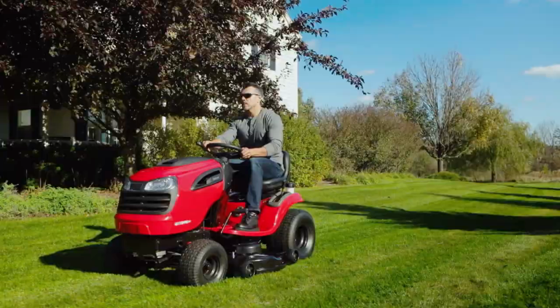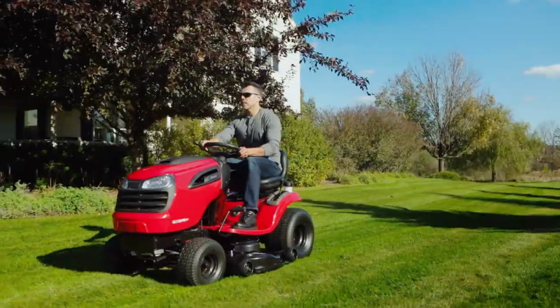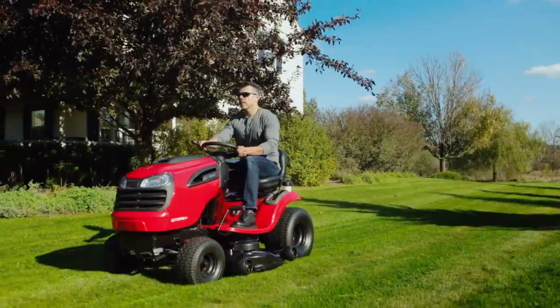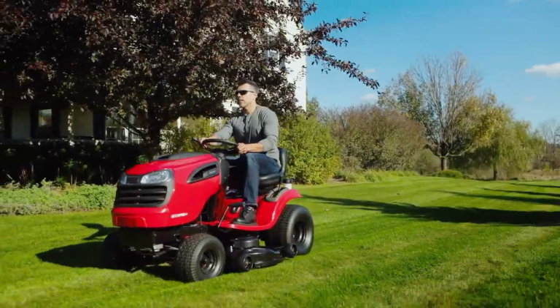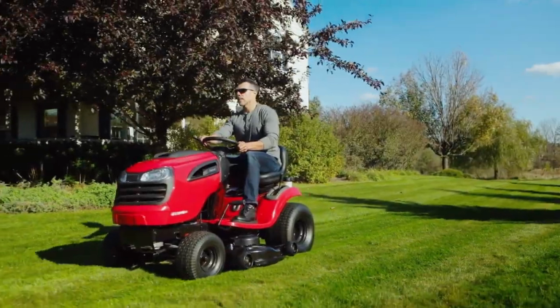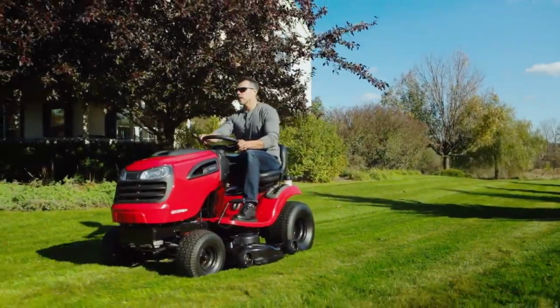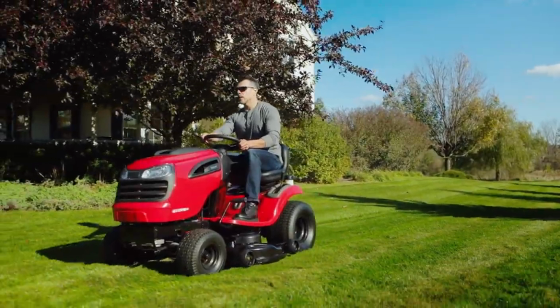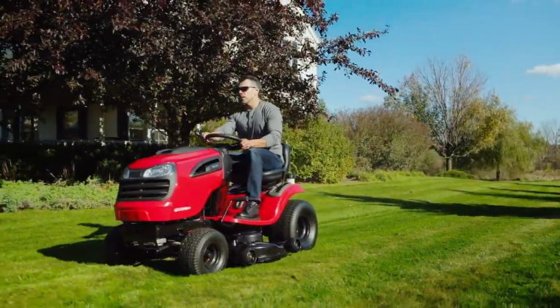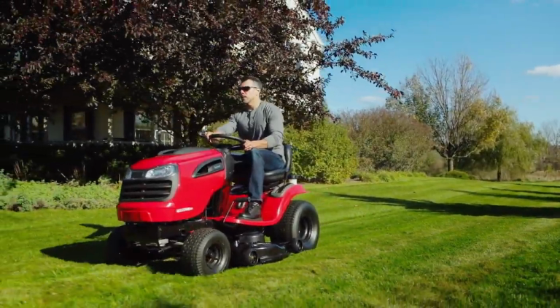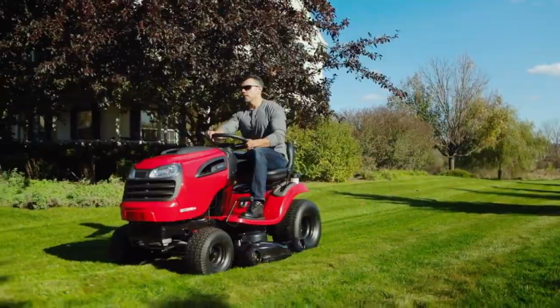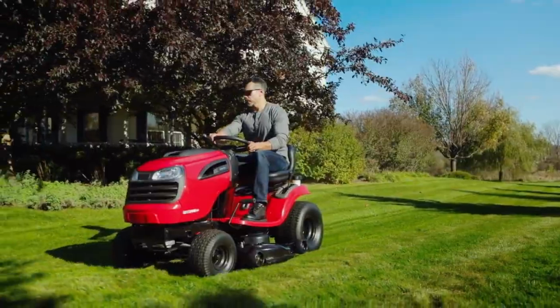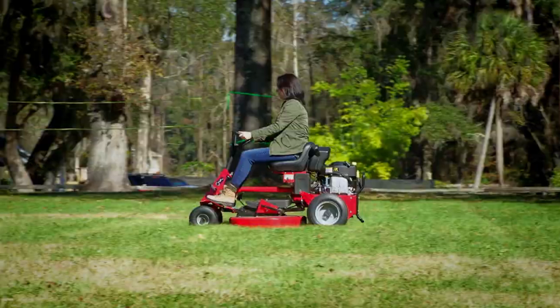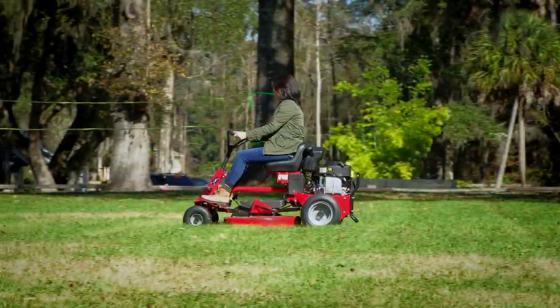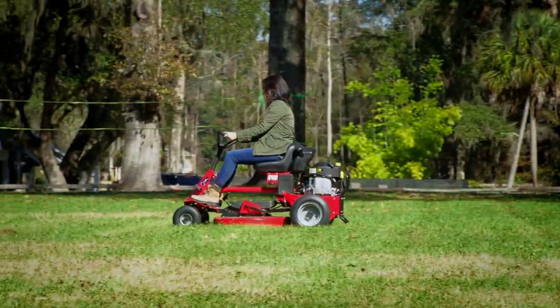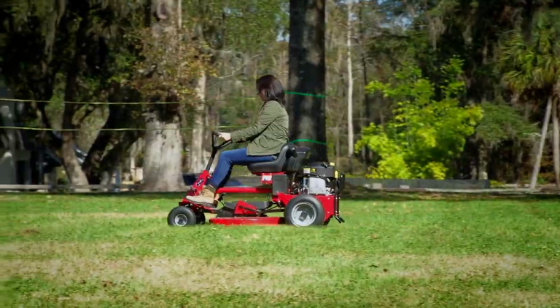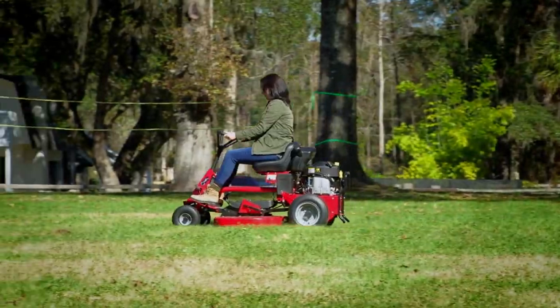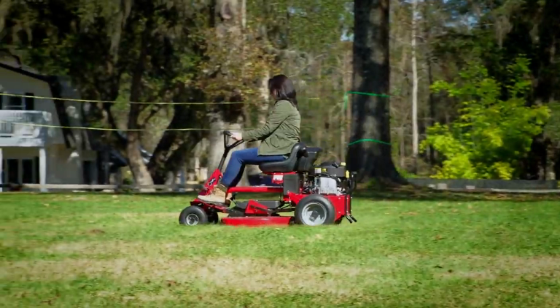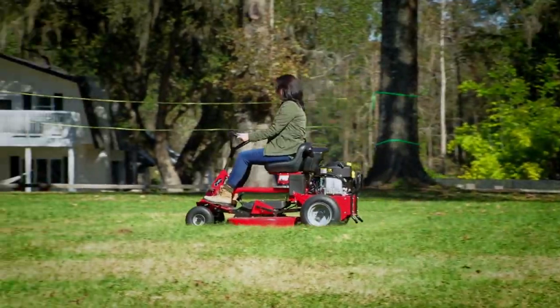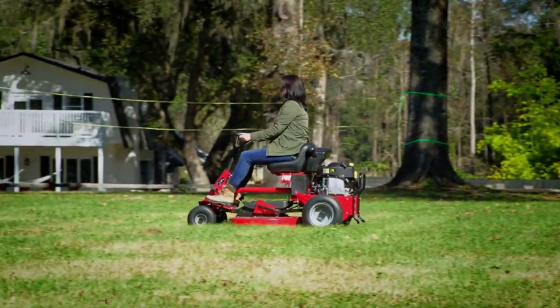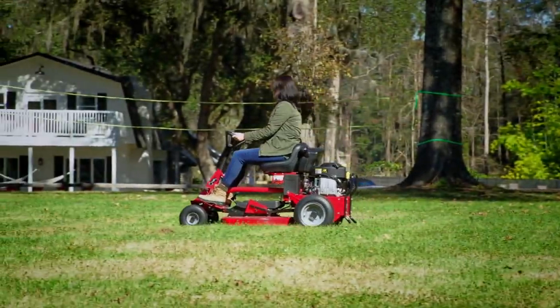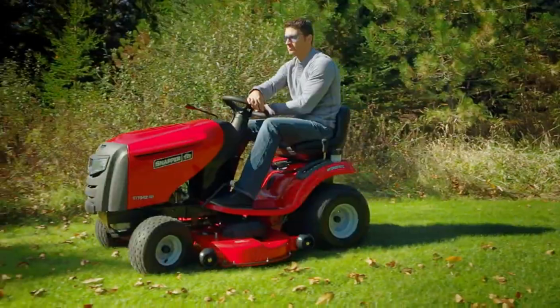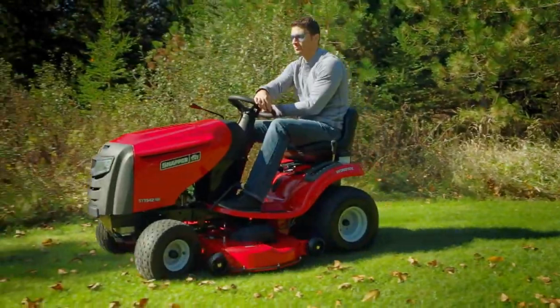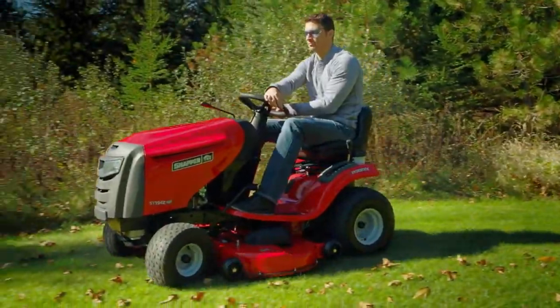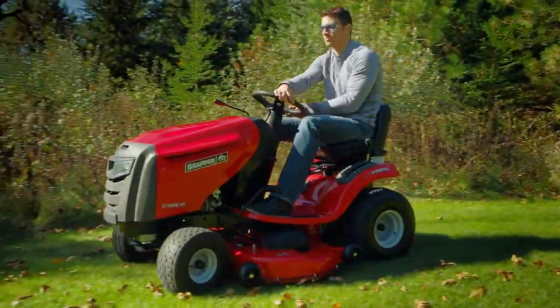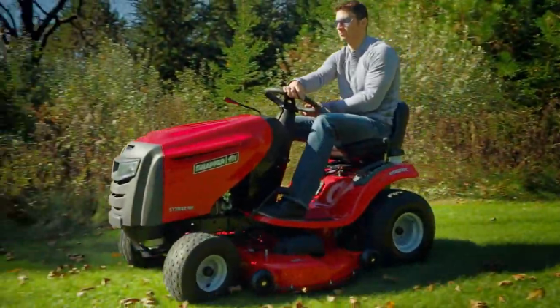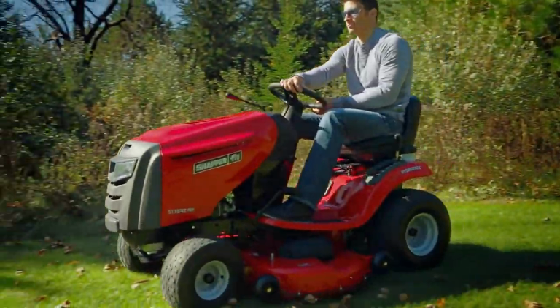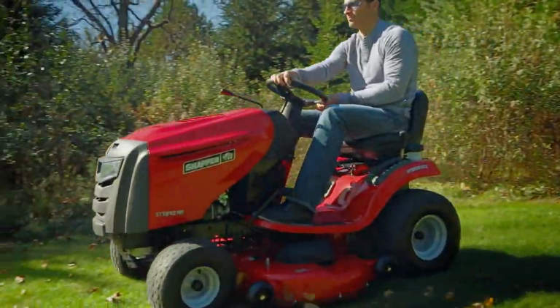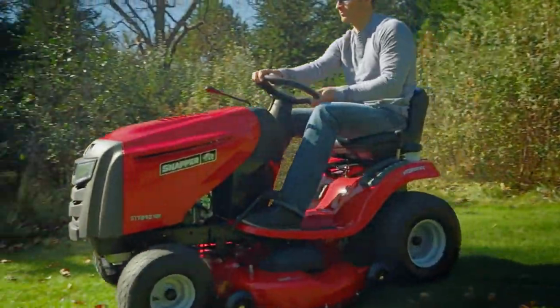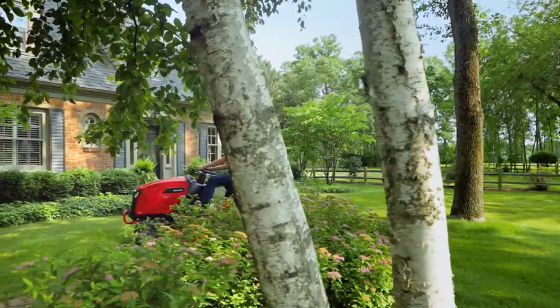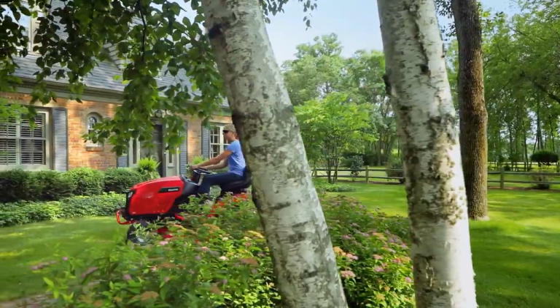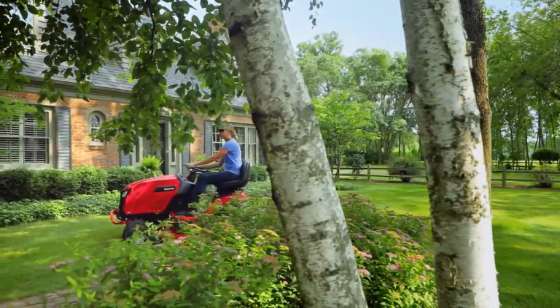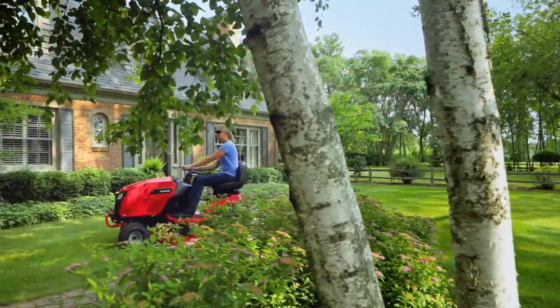So if you're looking for a hard-working, no-nonsense riding mower, you found it in Snapper.